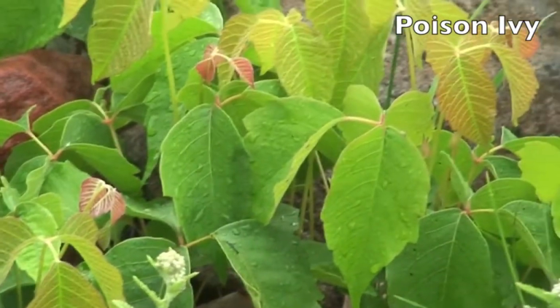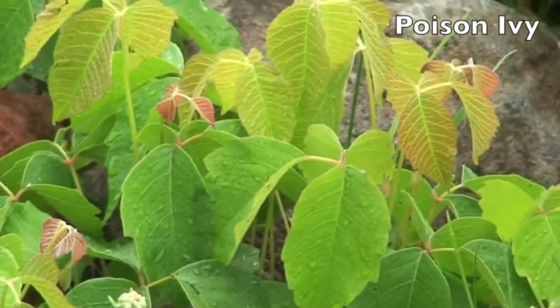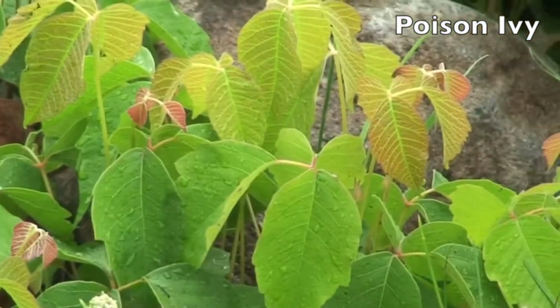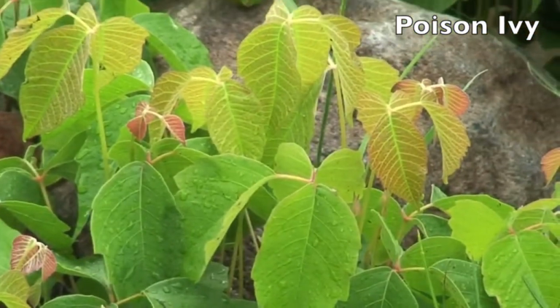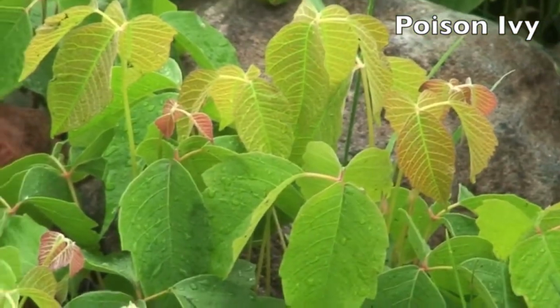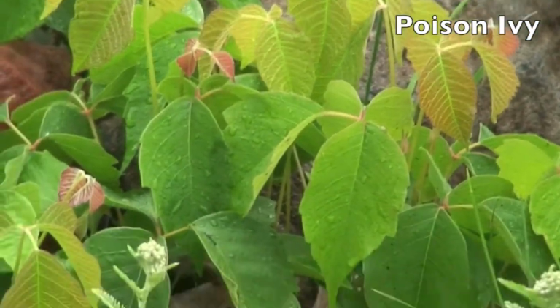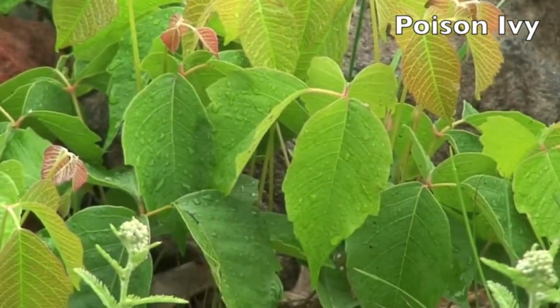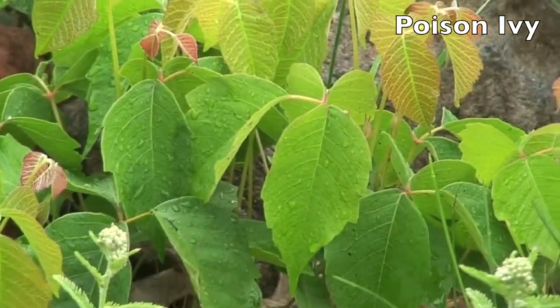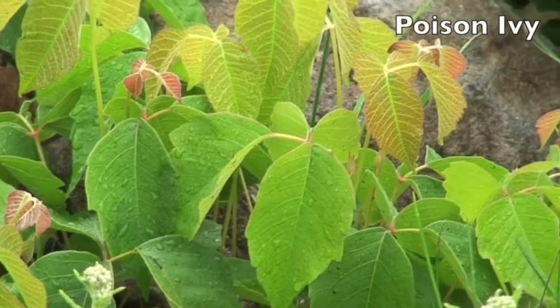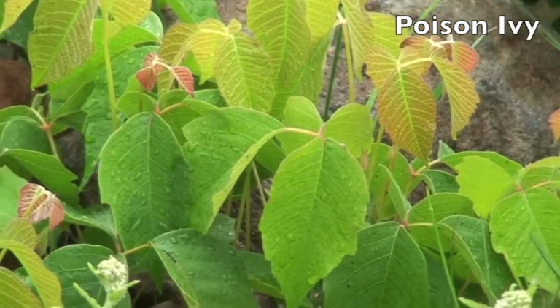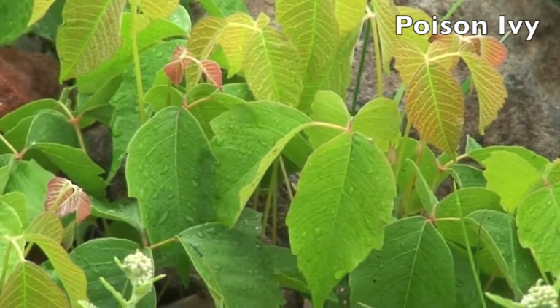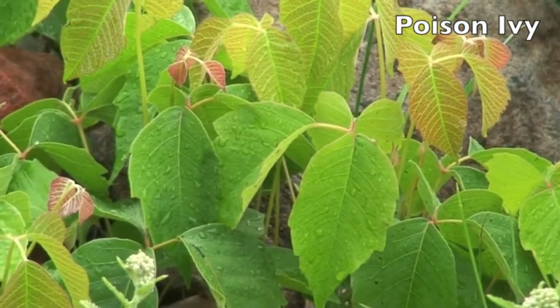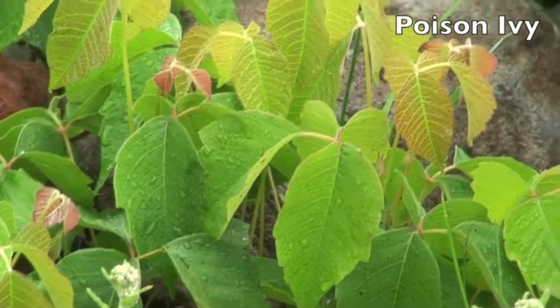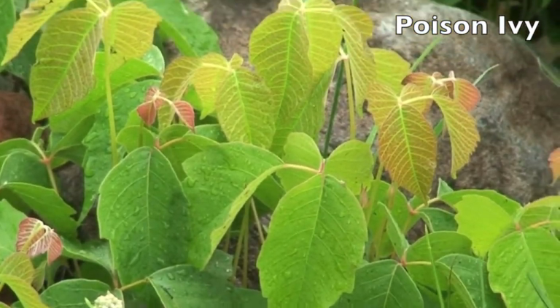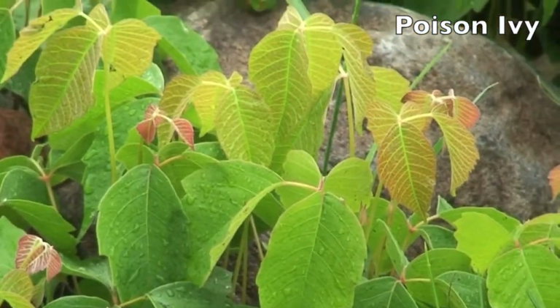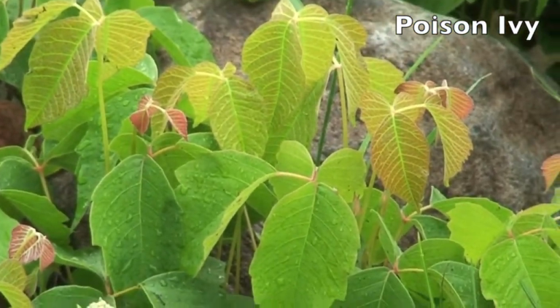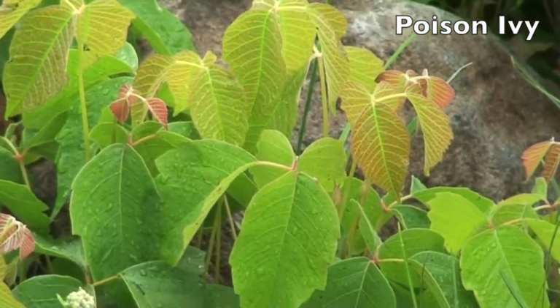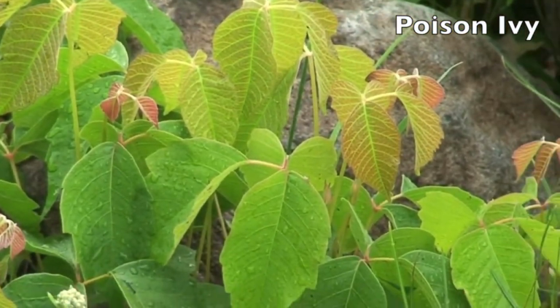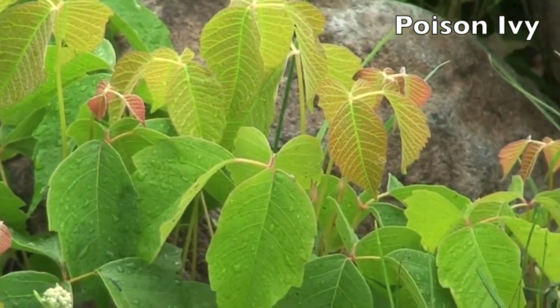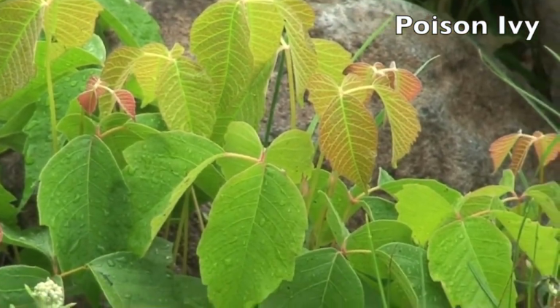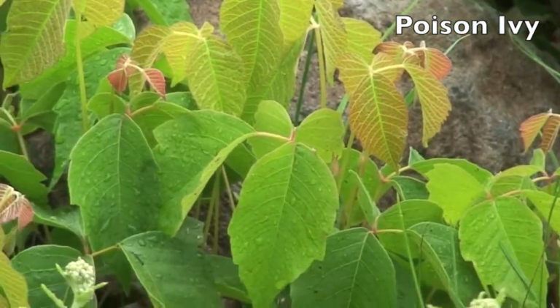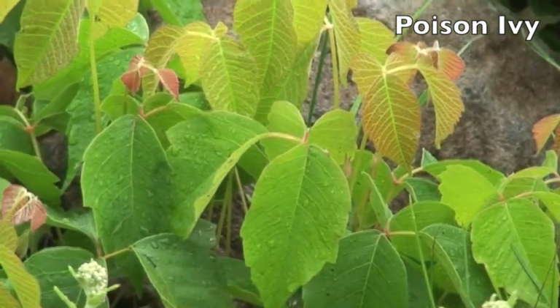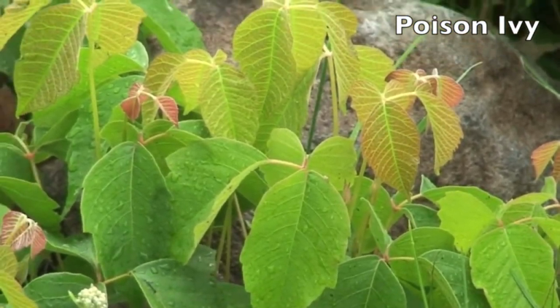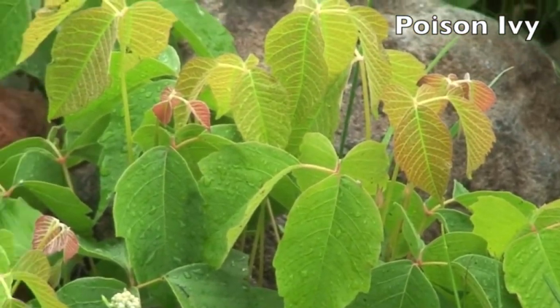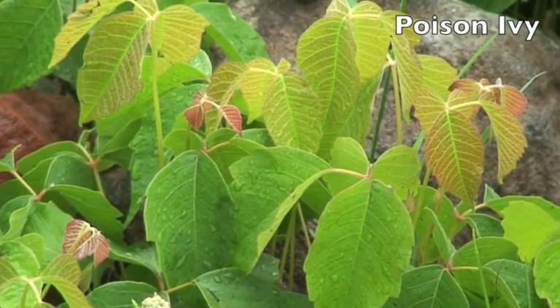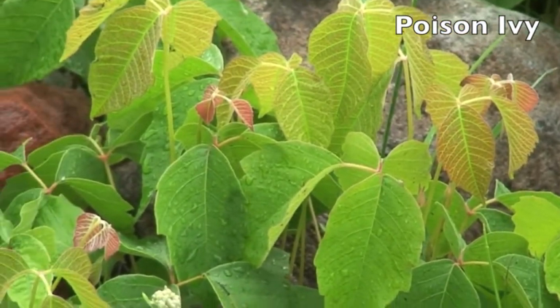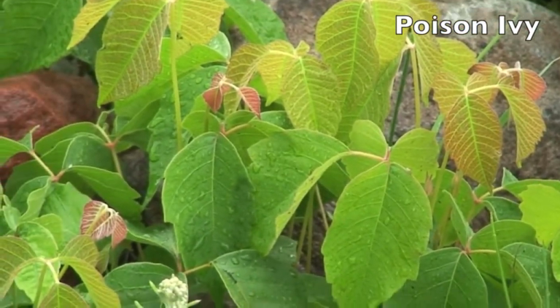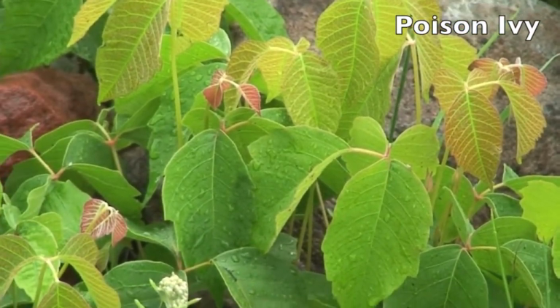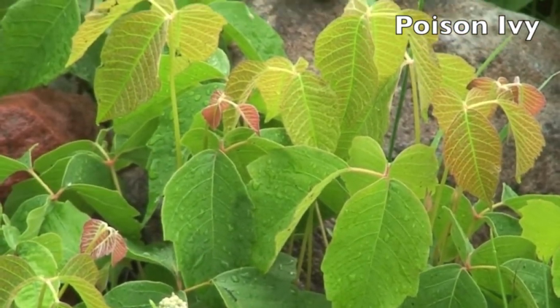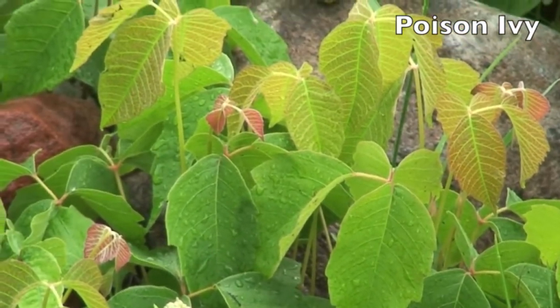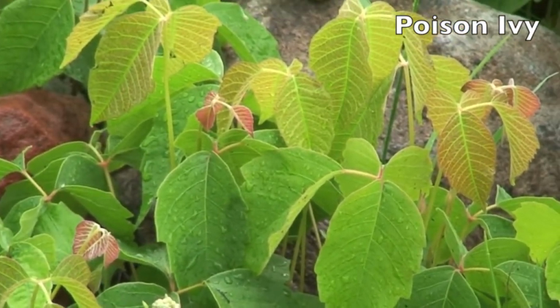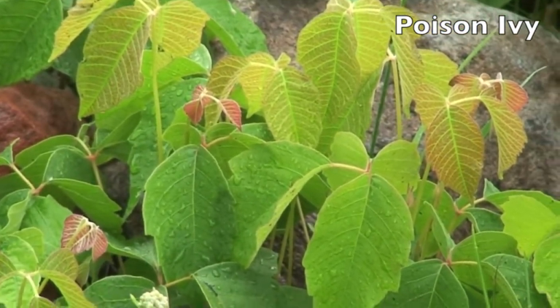In the spring of the year you won't see the leaves, but you'll see a little stem with little creamy green colored berries. Don't be picking them.